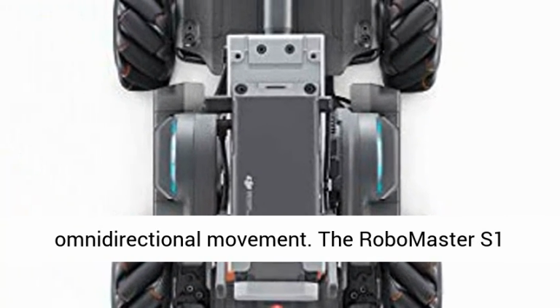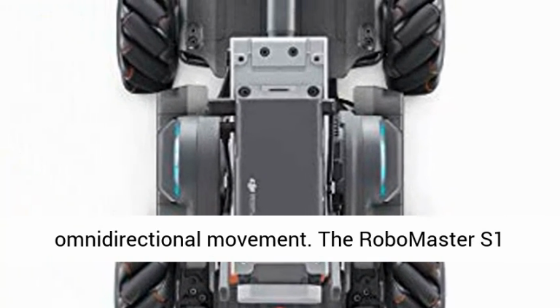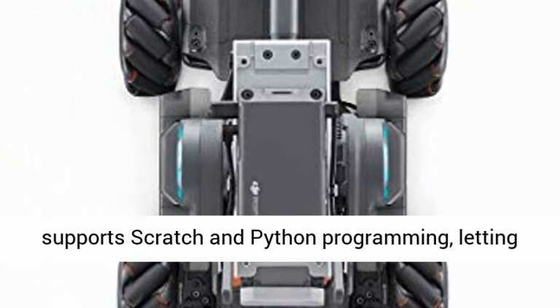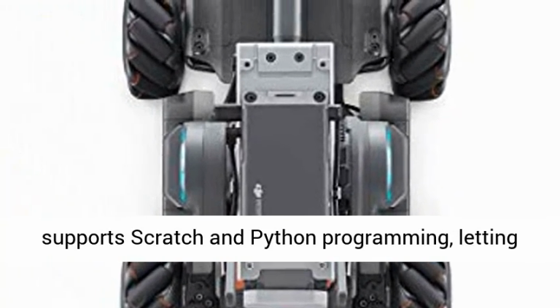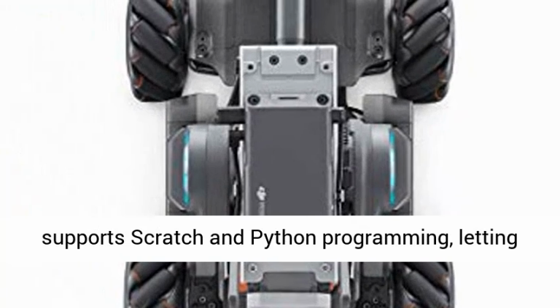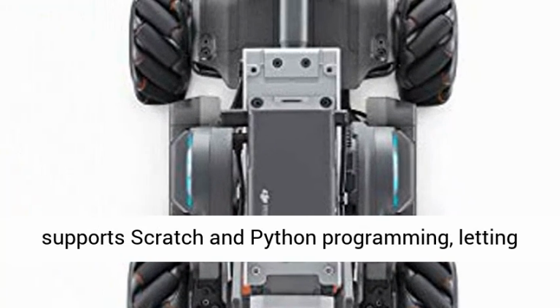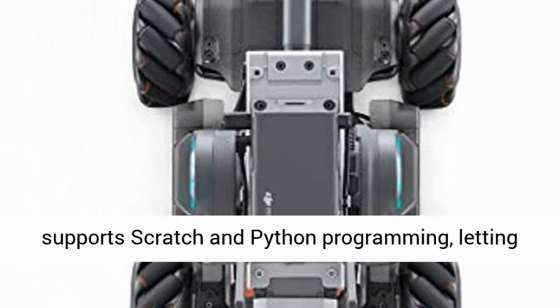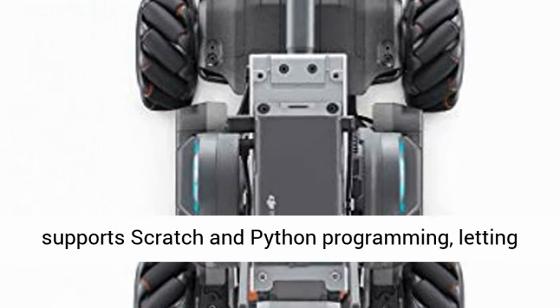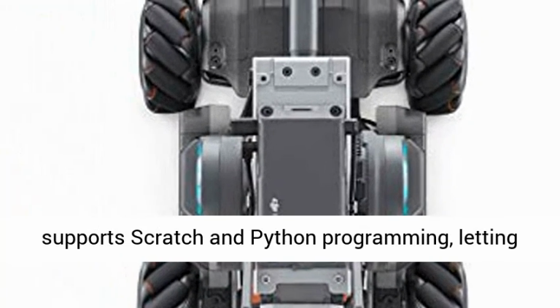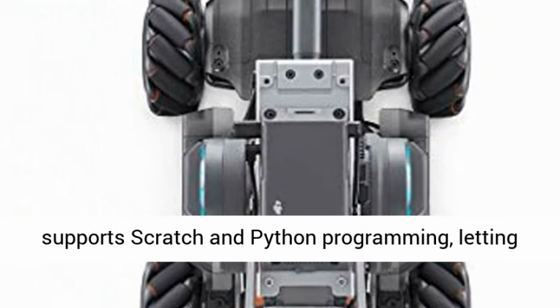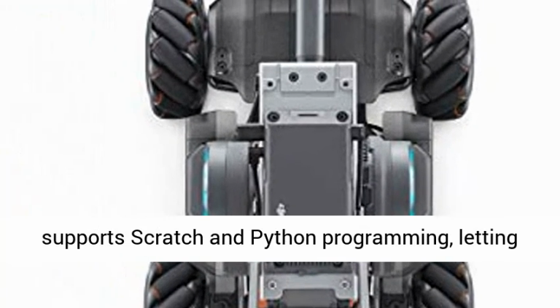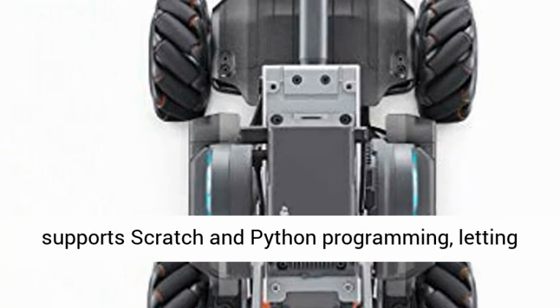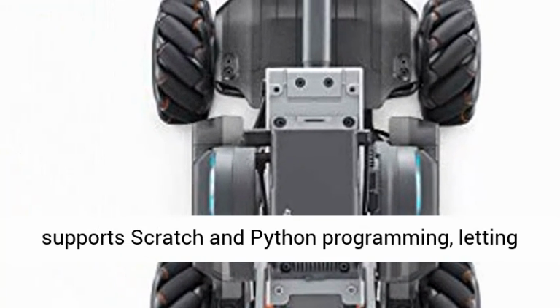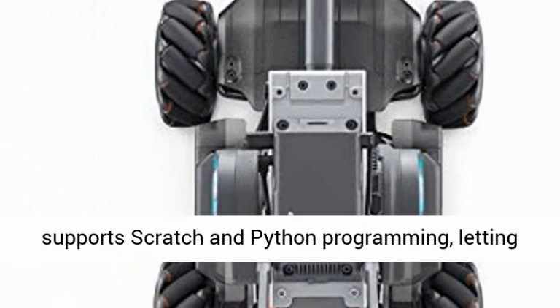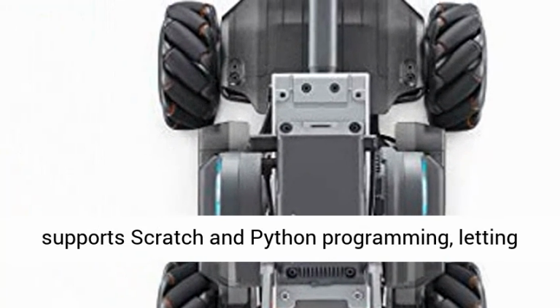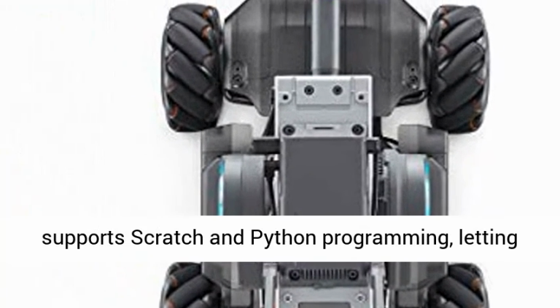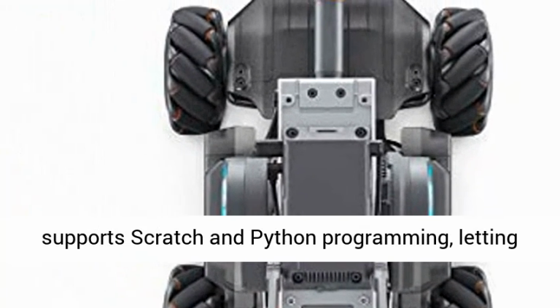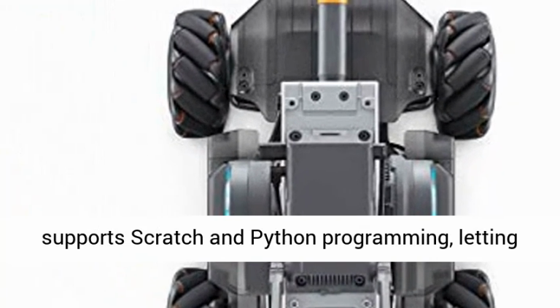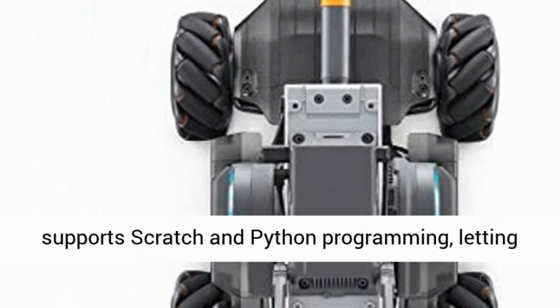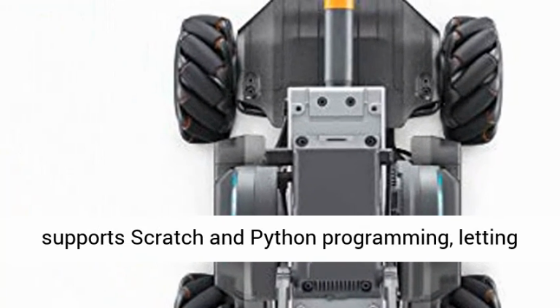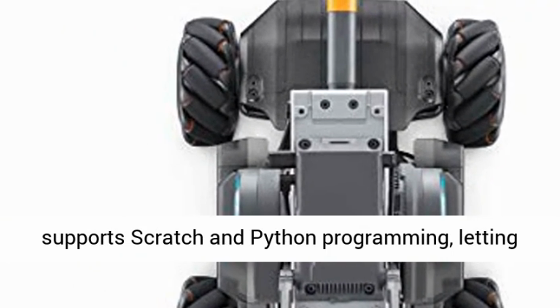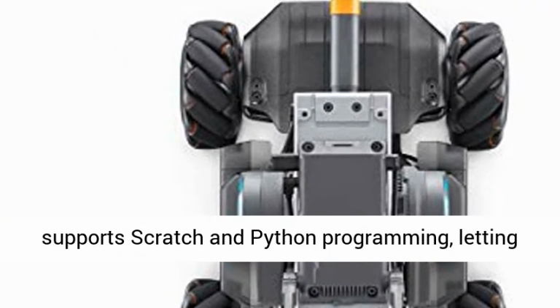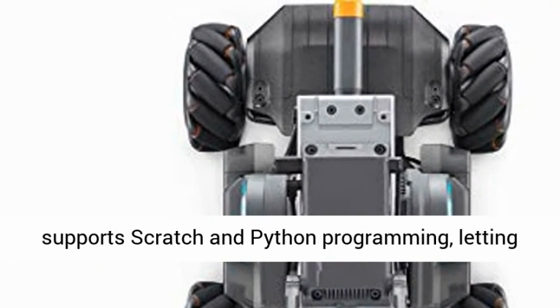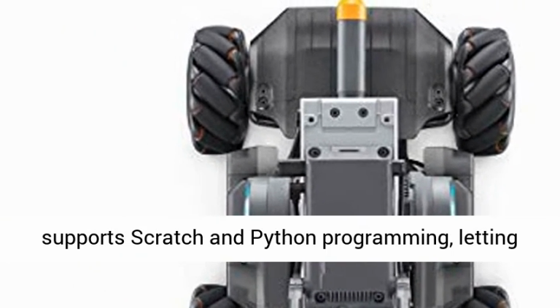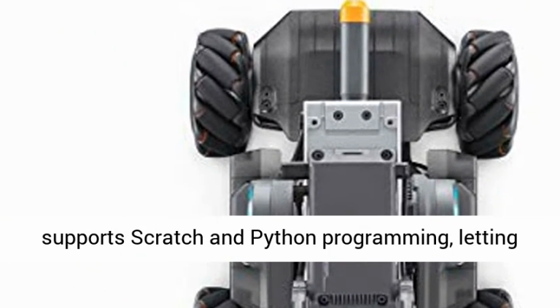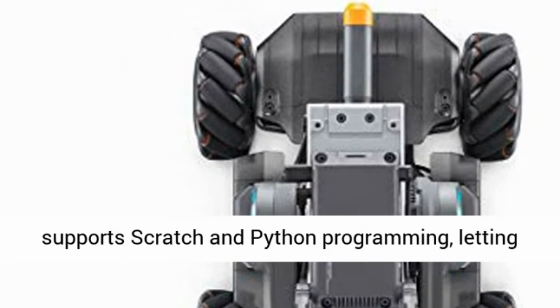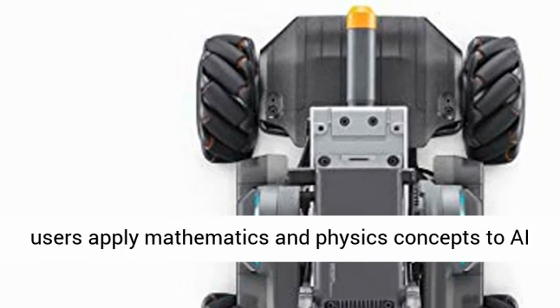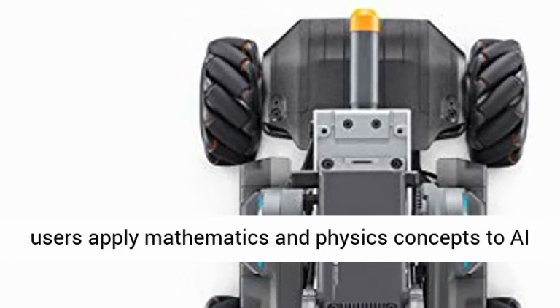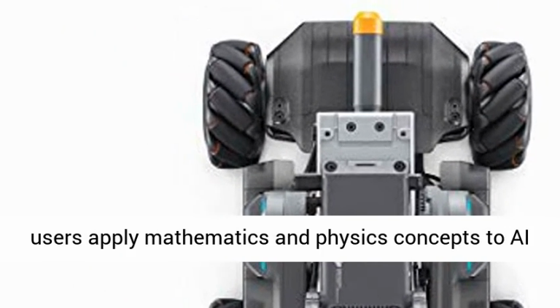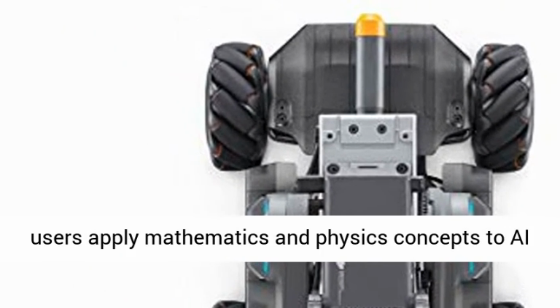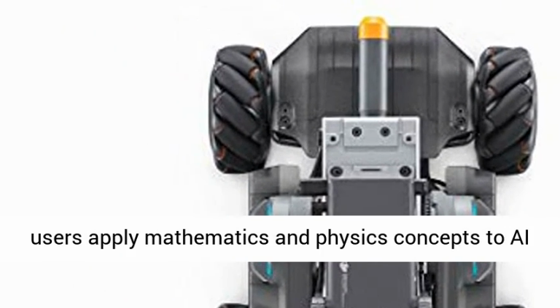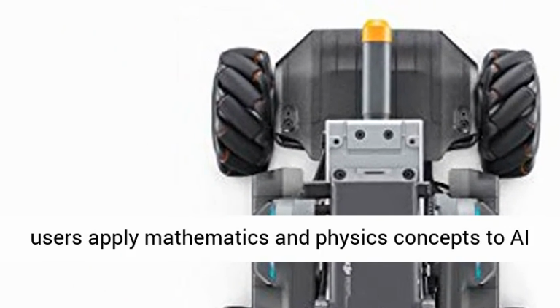The RoboMaster app requires iOS 10.0.2 or Android 5.0 or above.